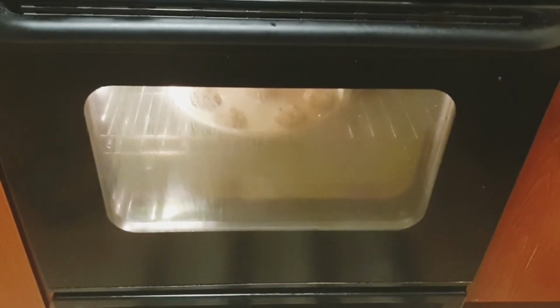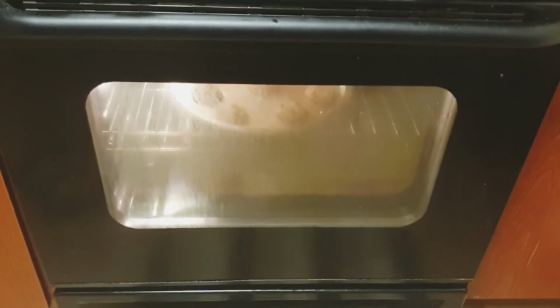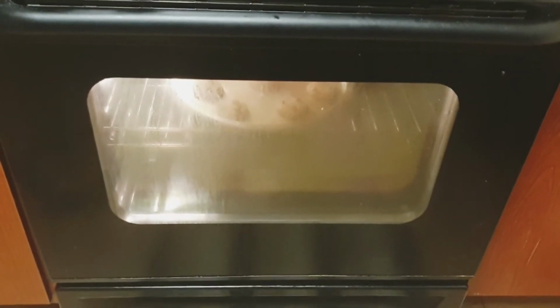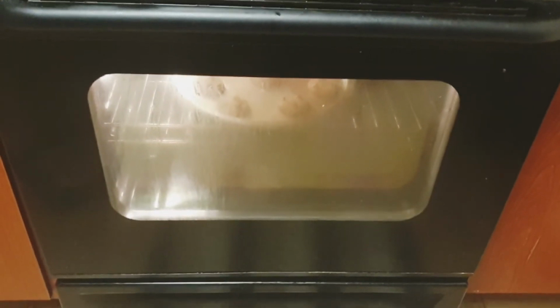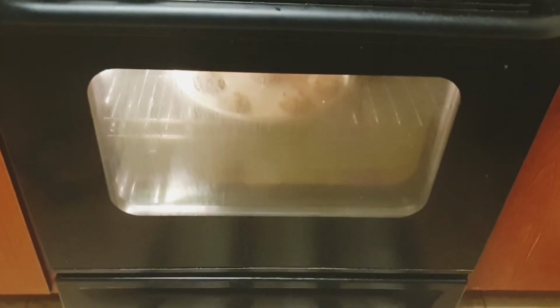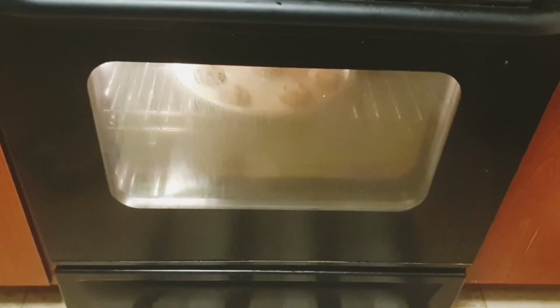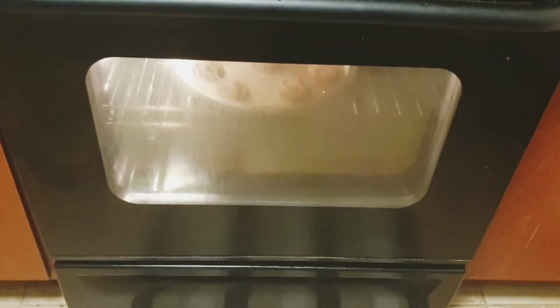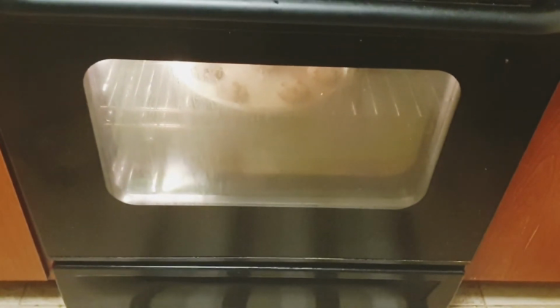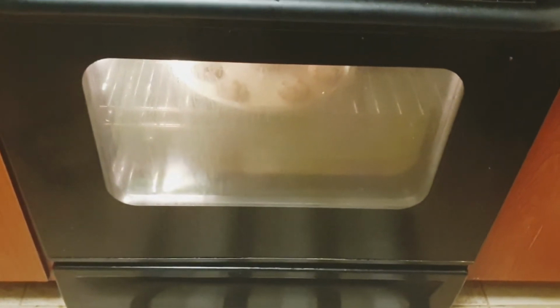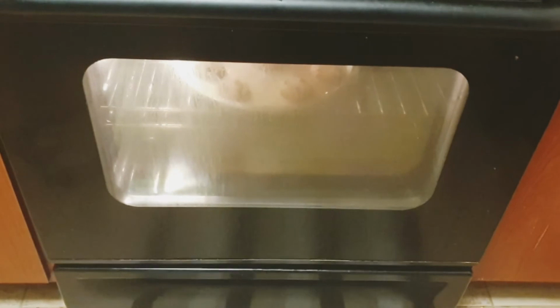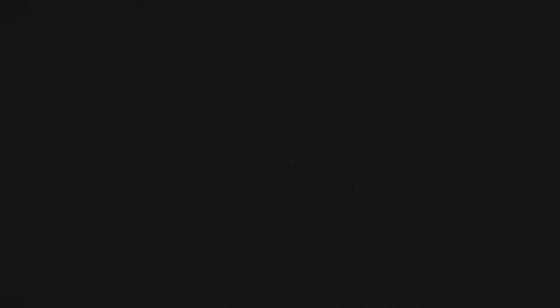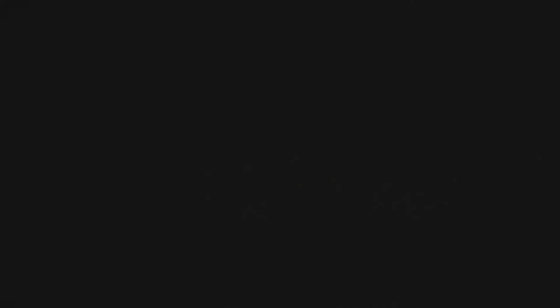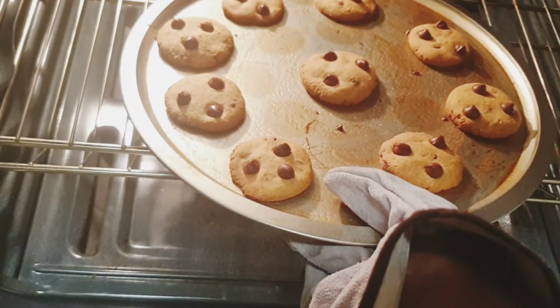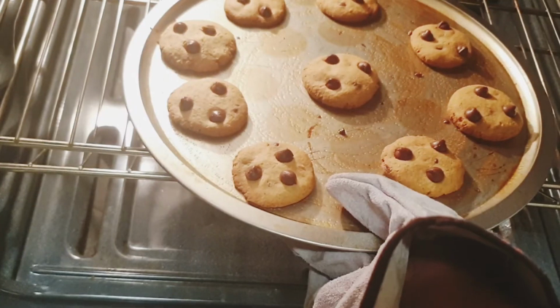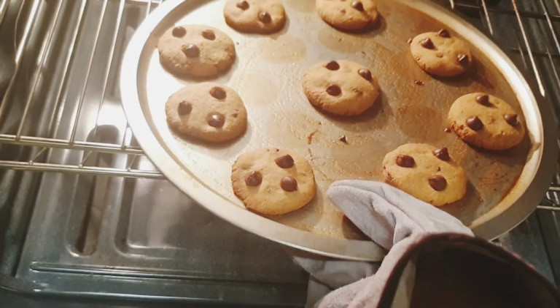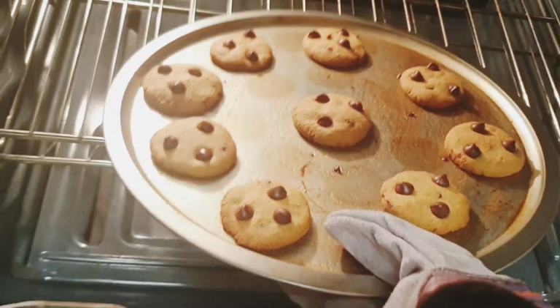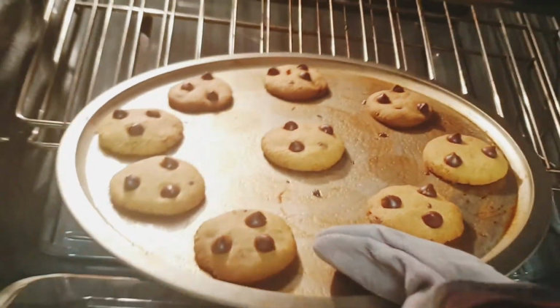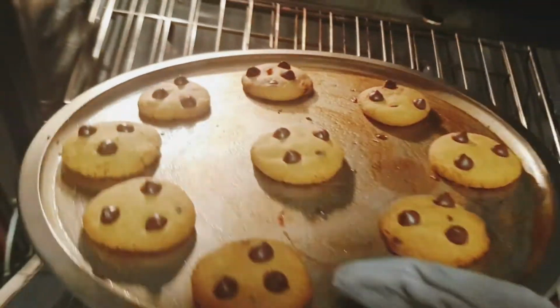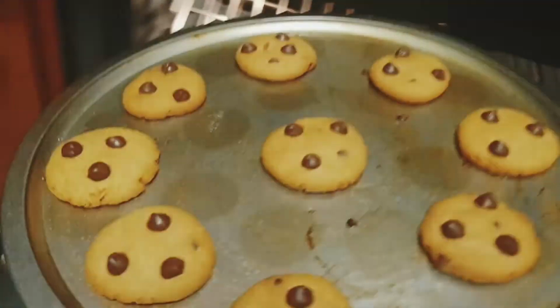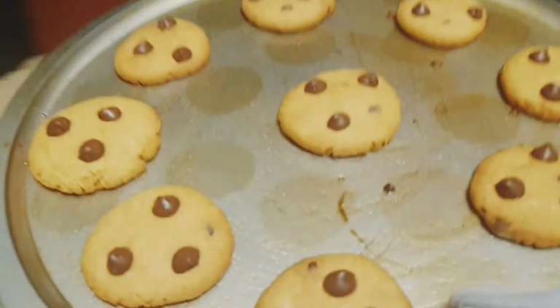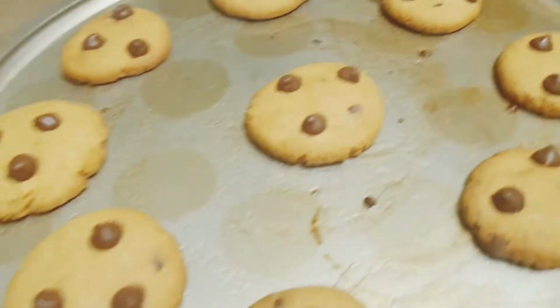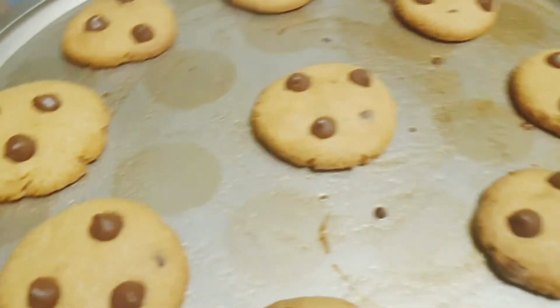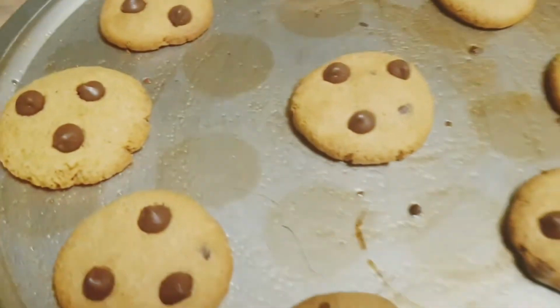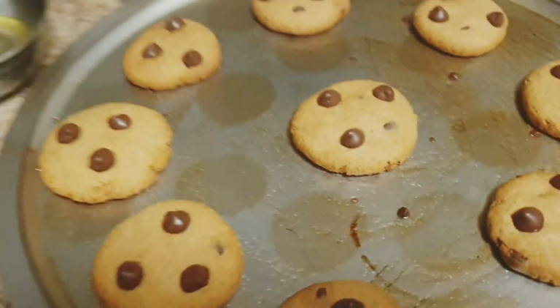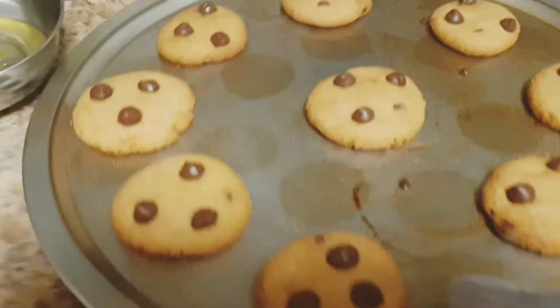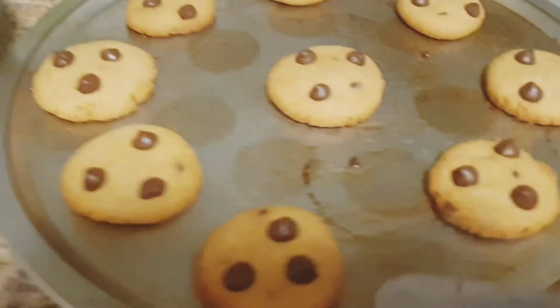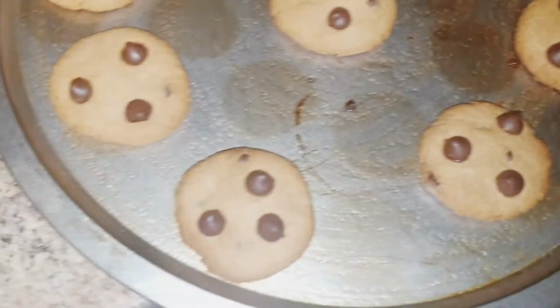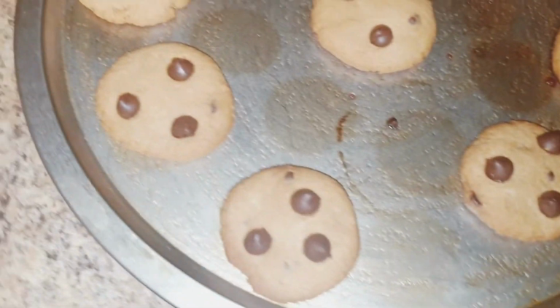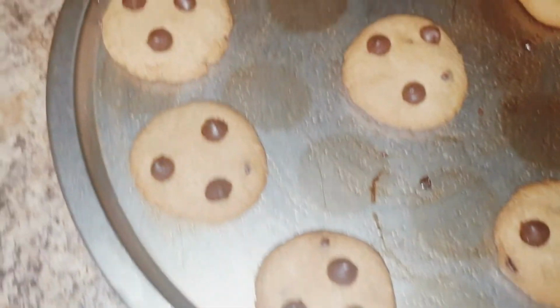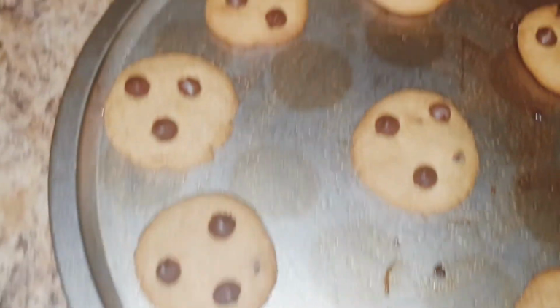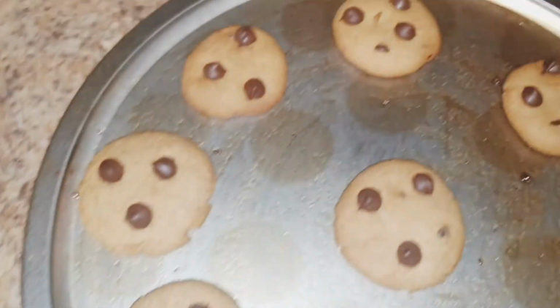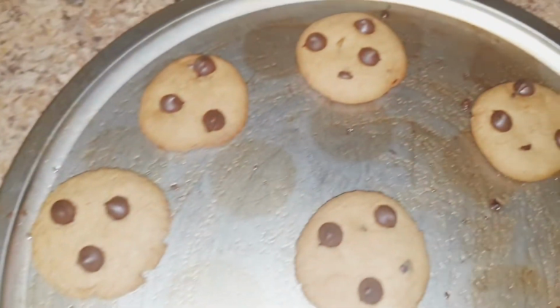So, the sound is coming — Choco Chip Cookies!